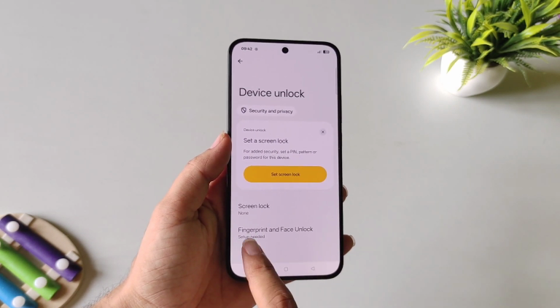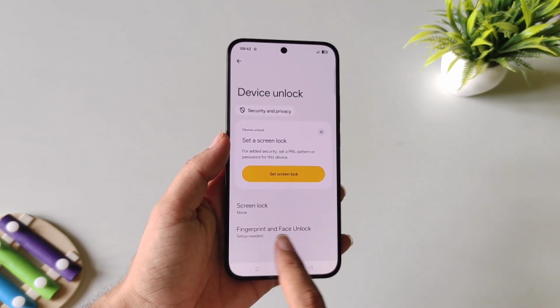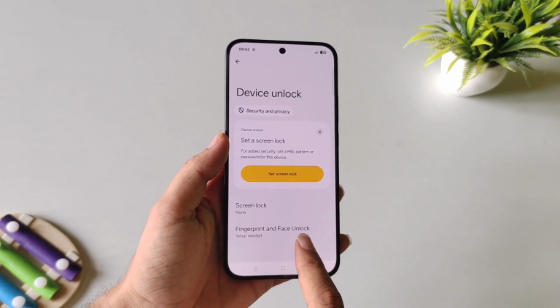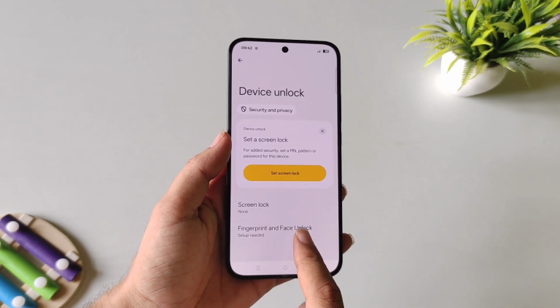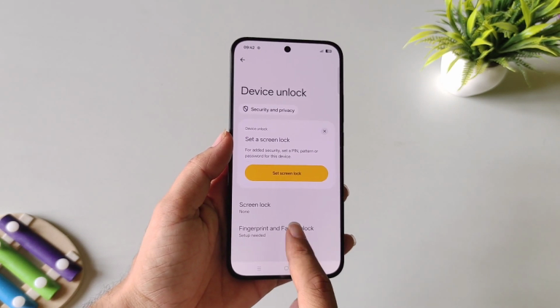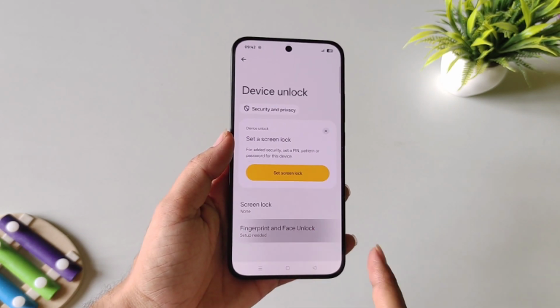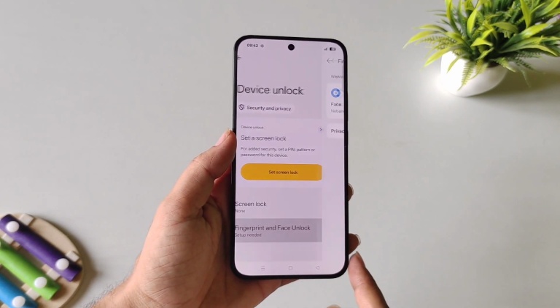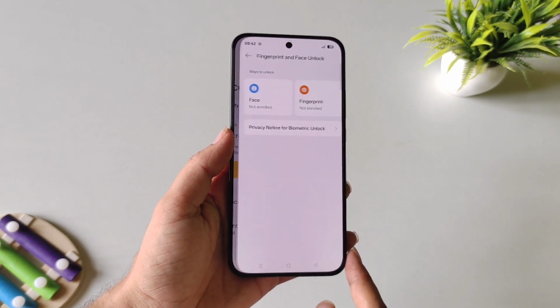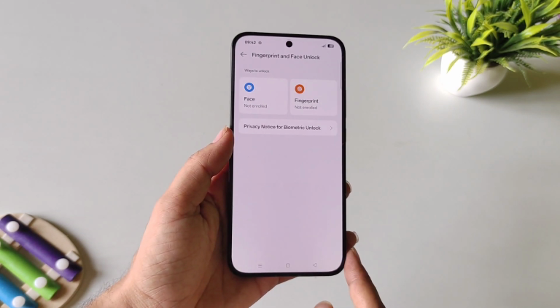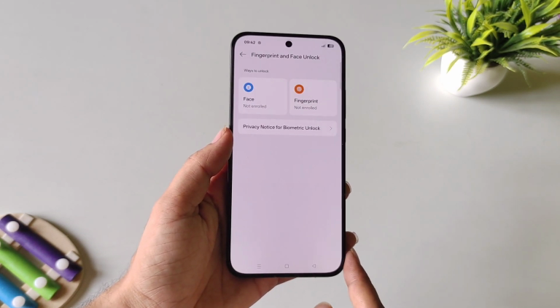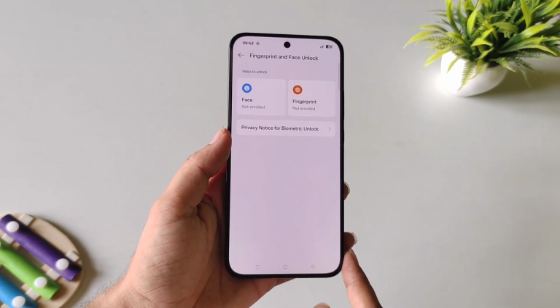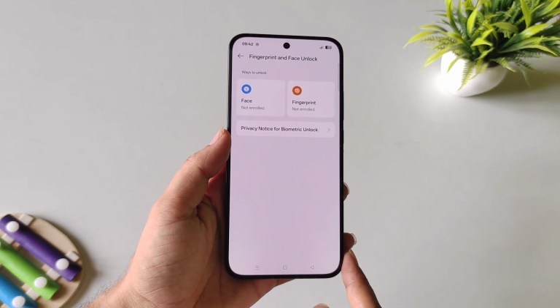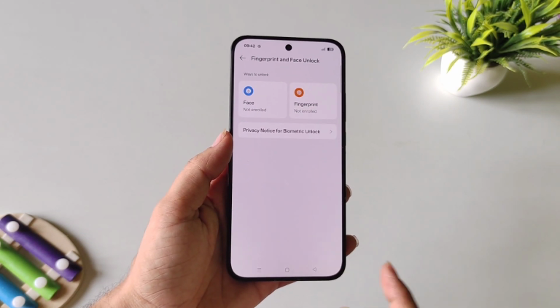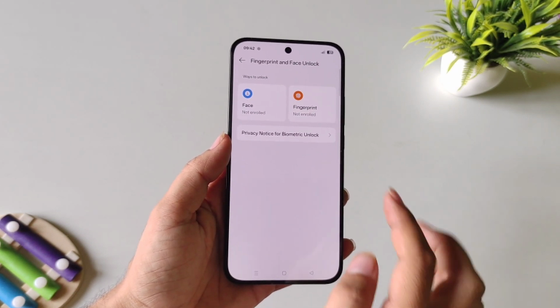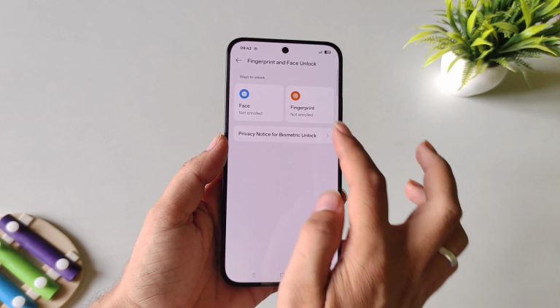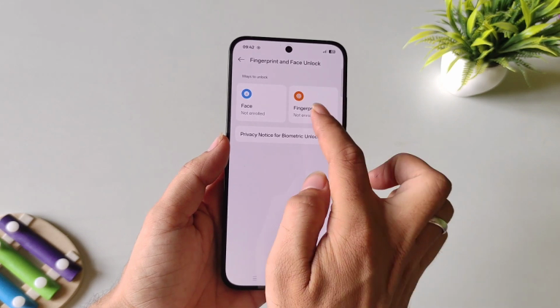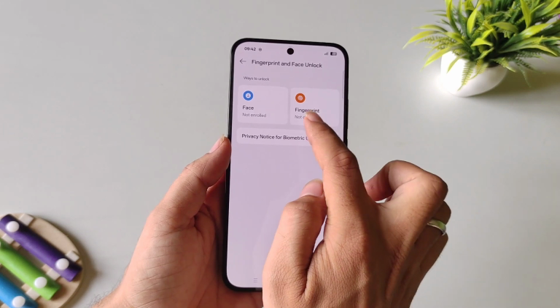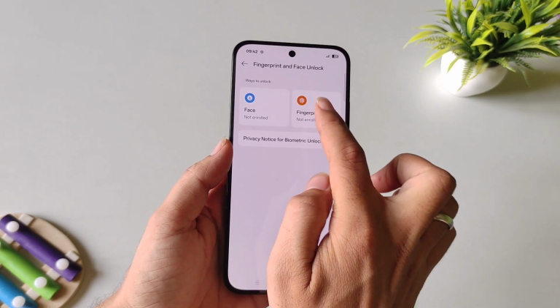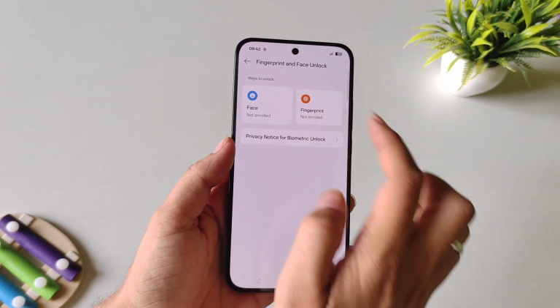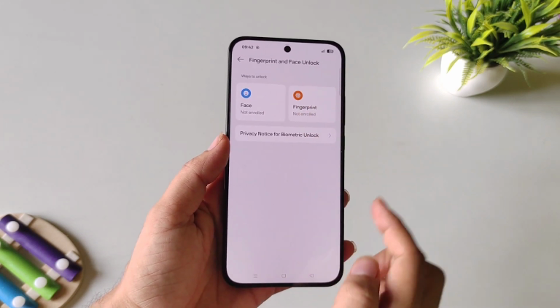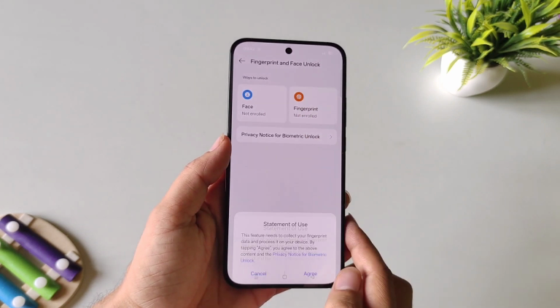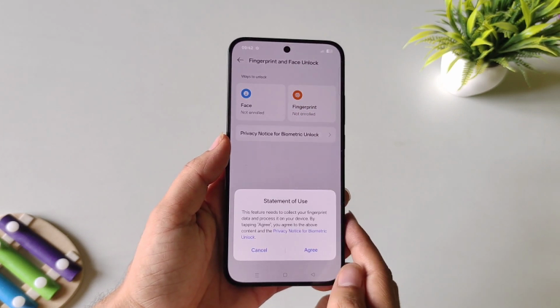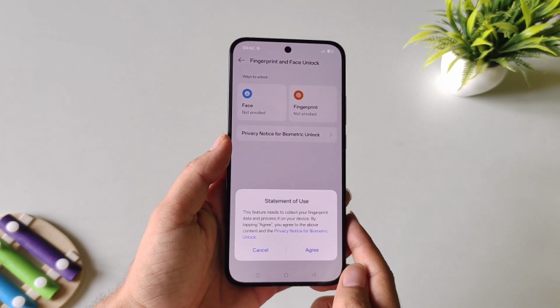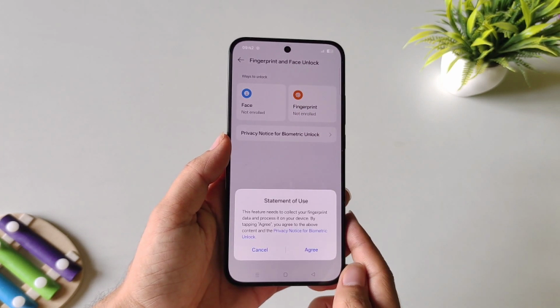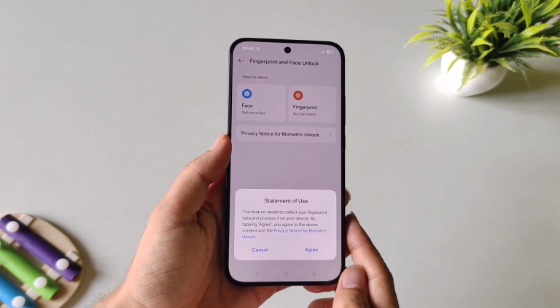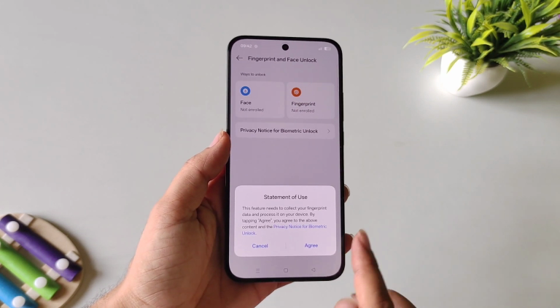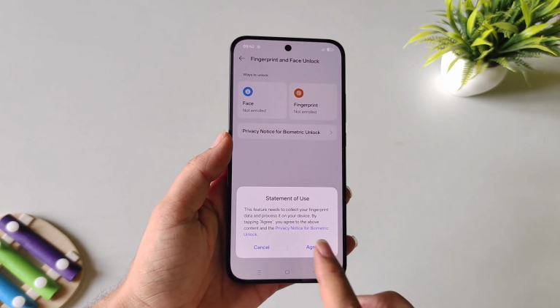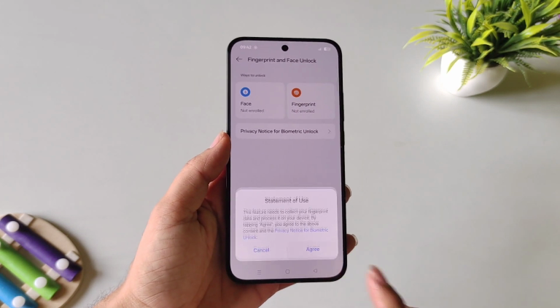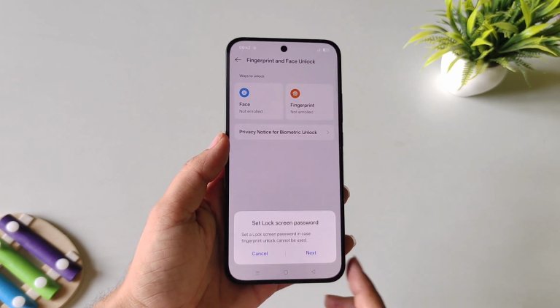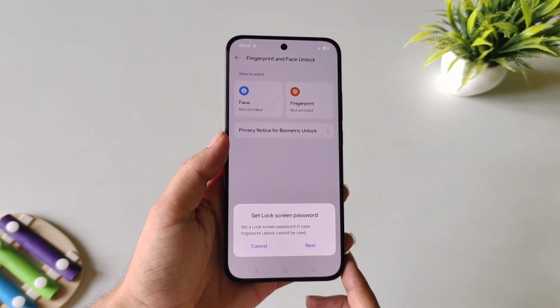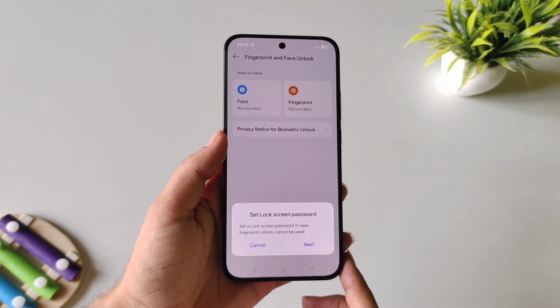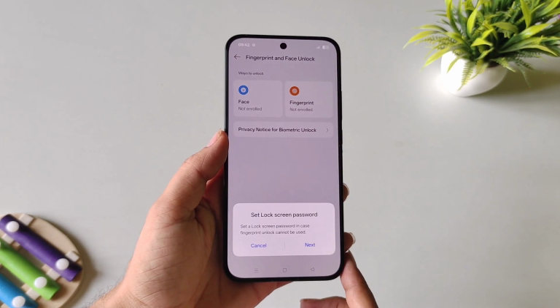Select Fingerprint and Face Unlock, and then select Fingerprint. Click on Agree.